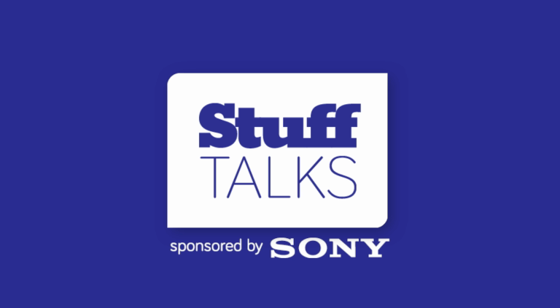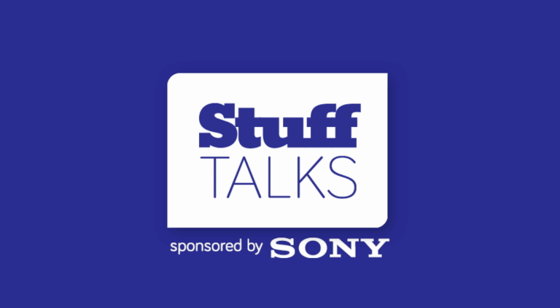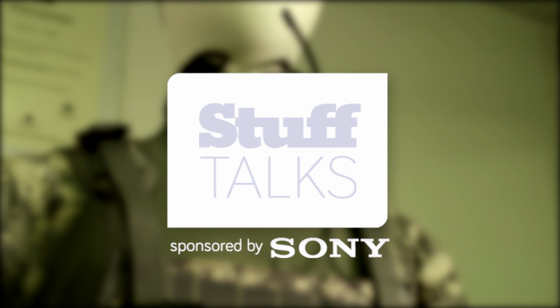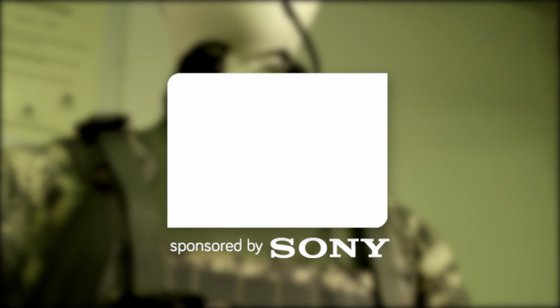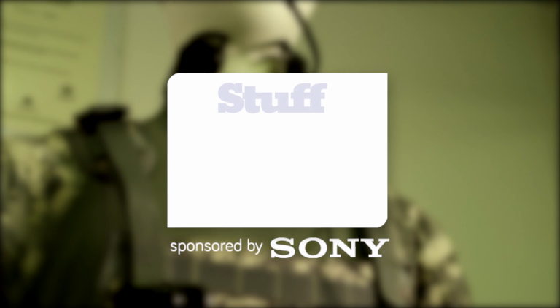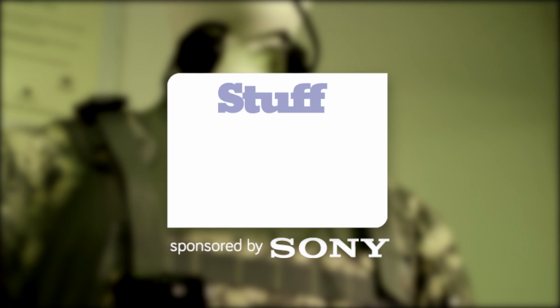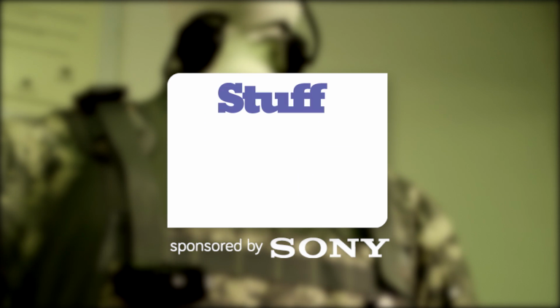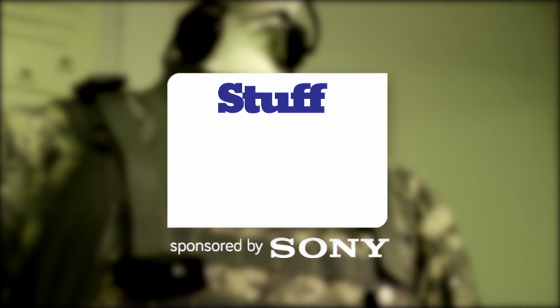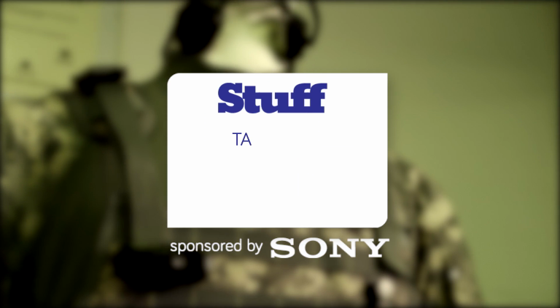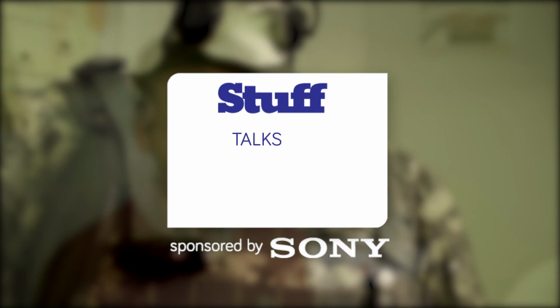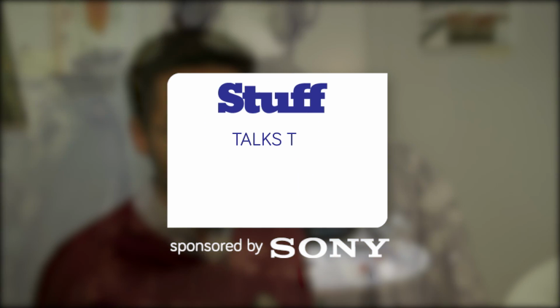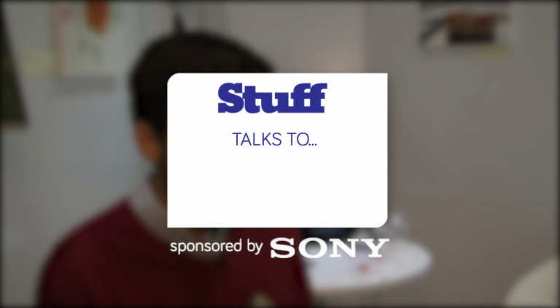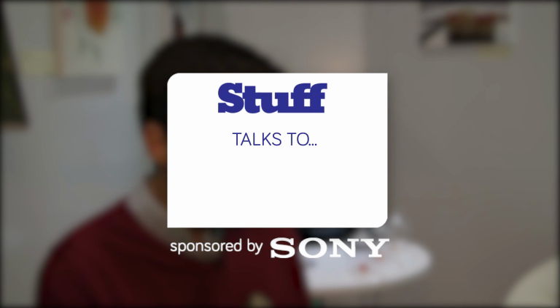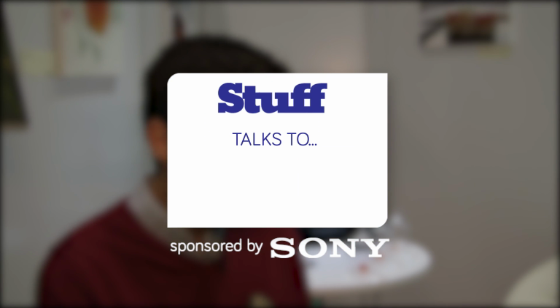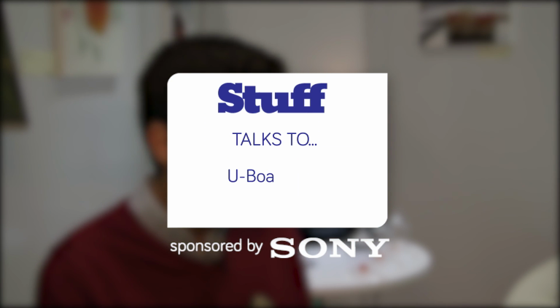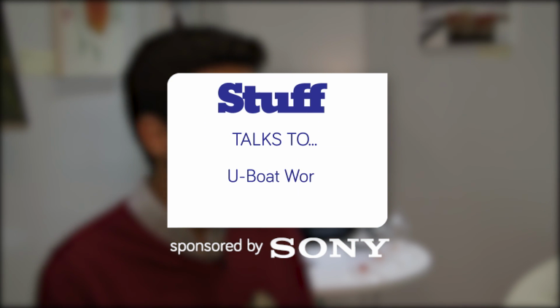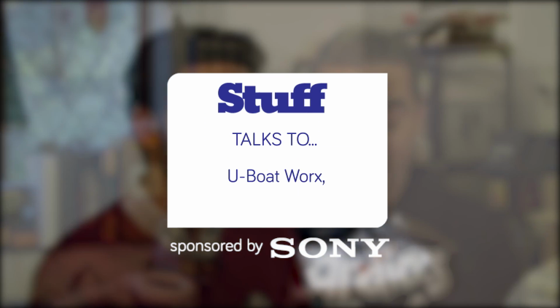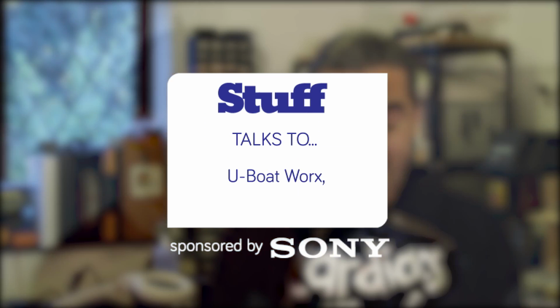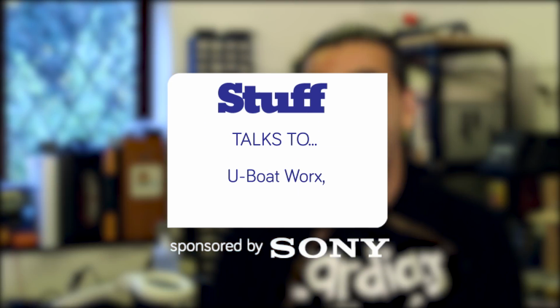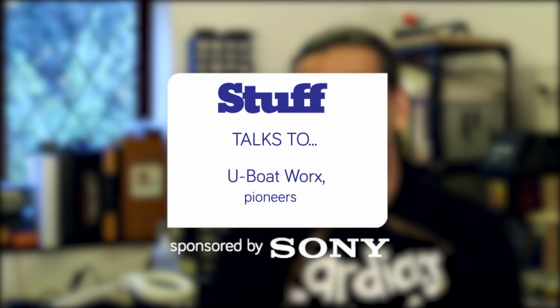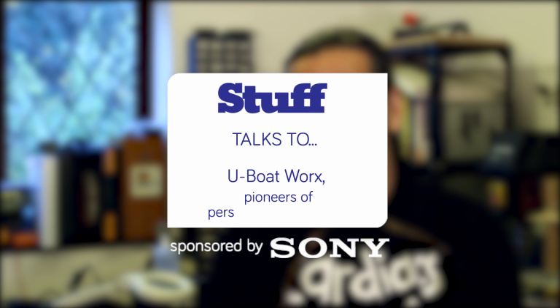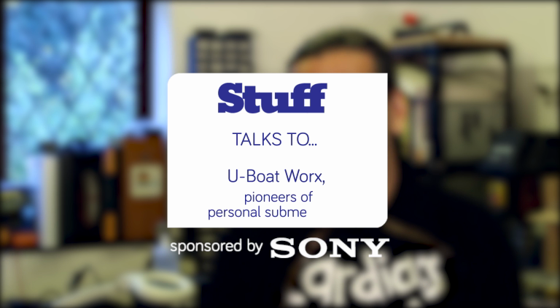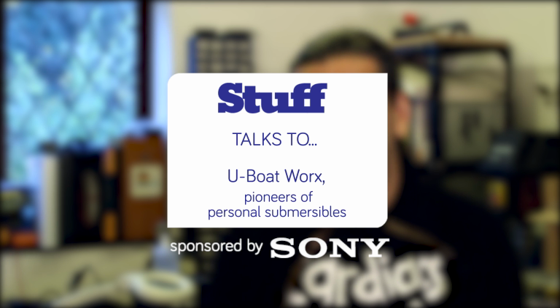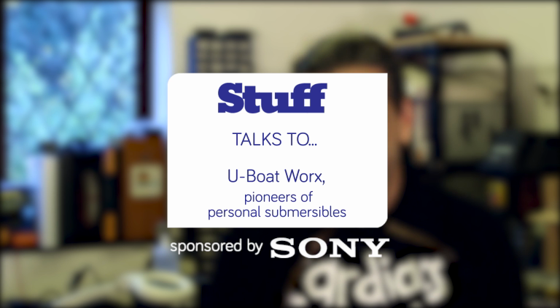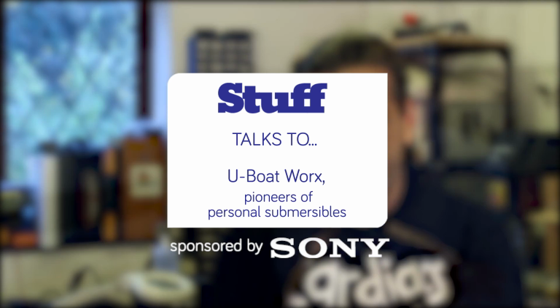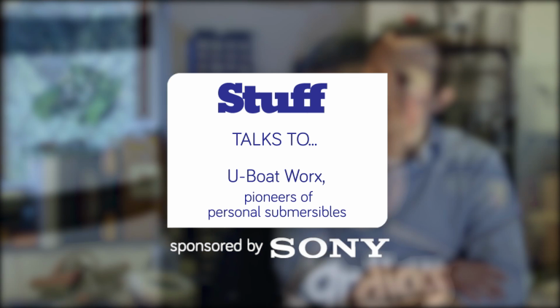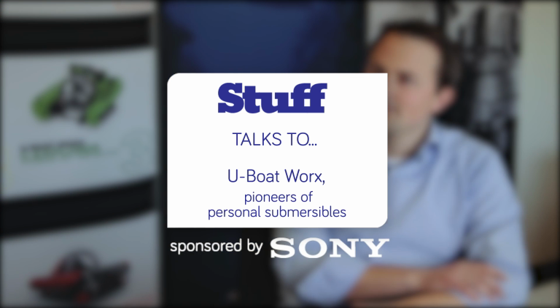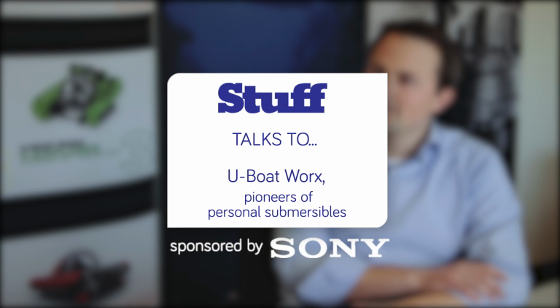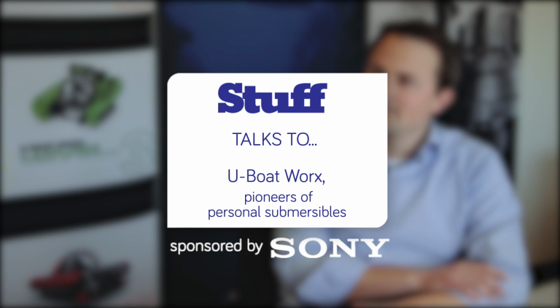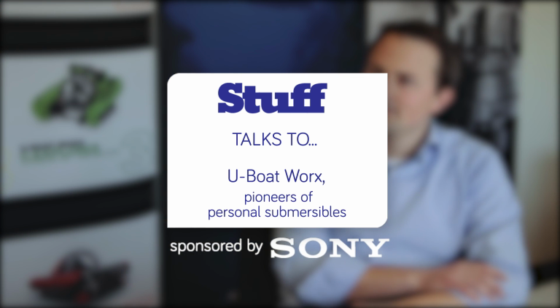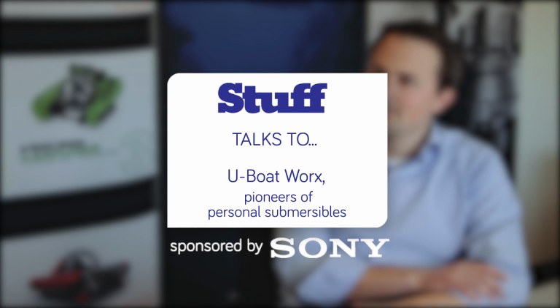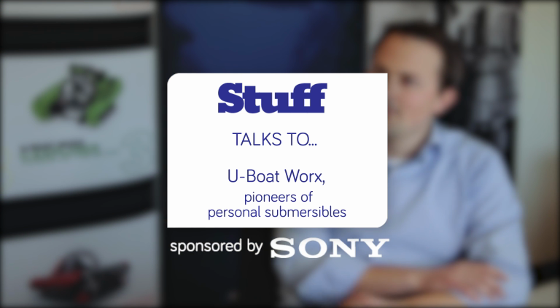Hear the stories behind the most interesting tech told by the people who created it. And keep watching for a chance to win a bundle of Sony hardware.